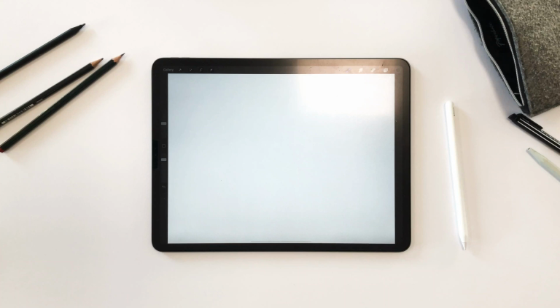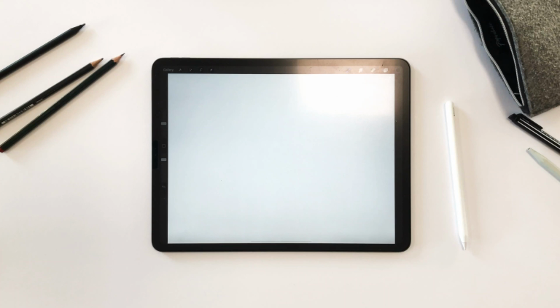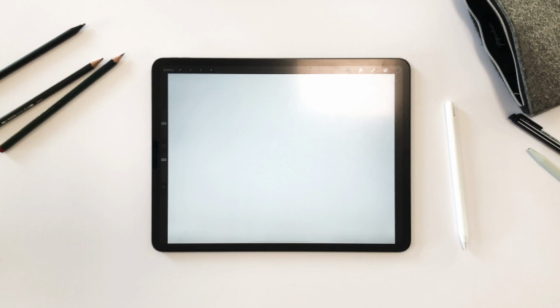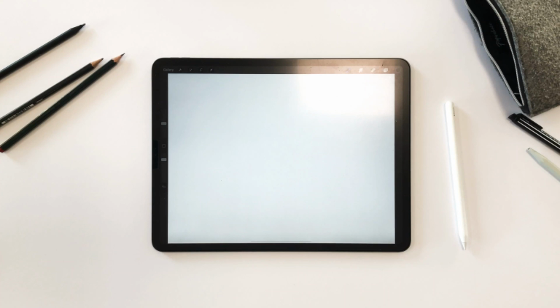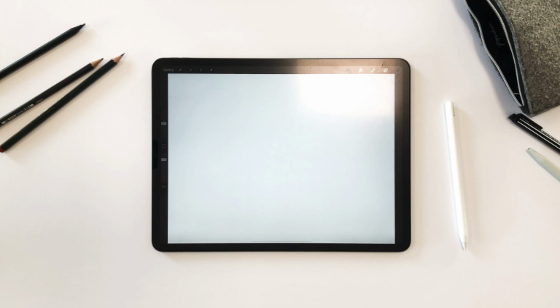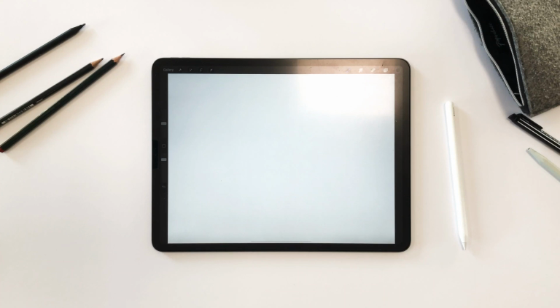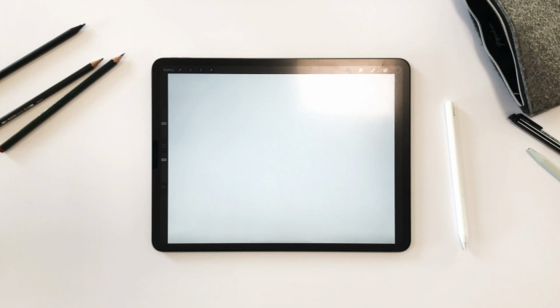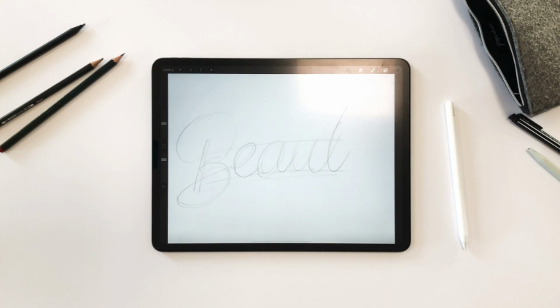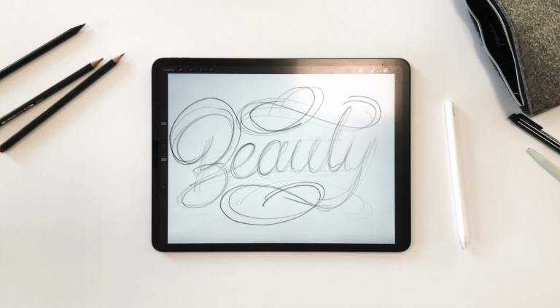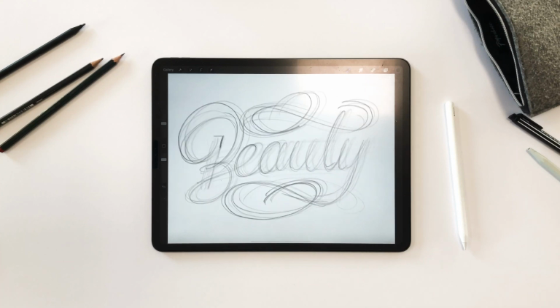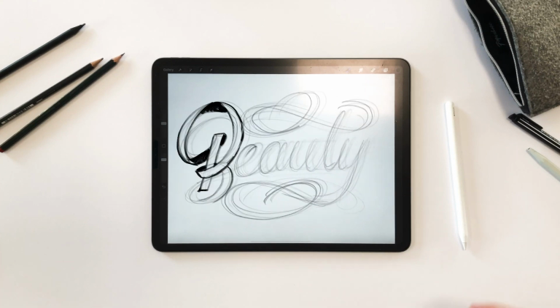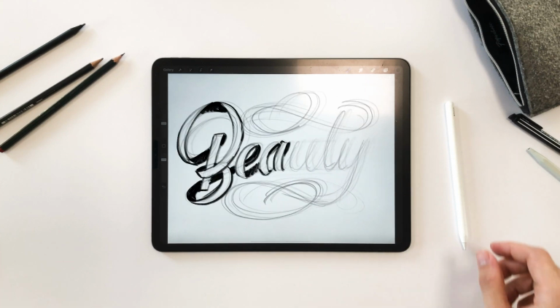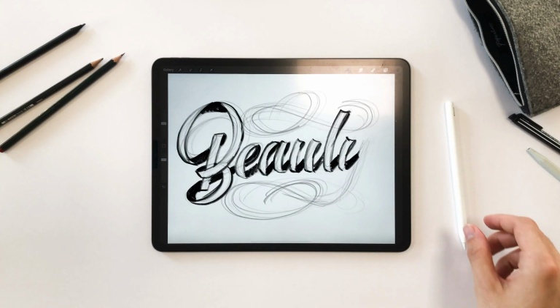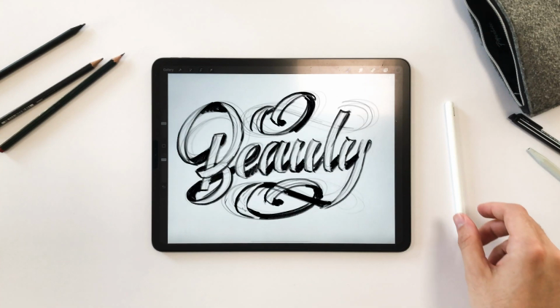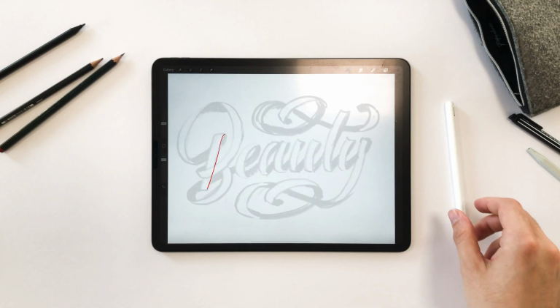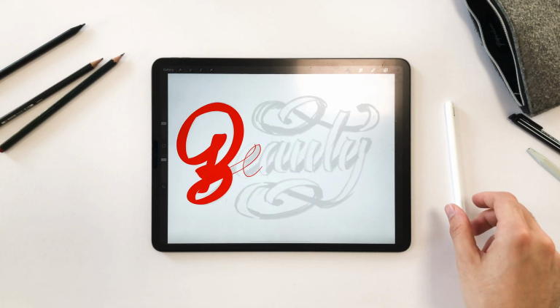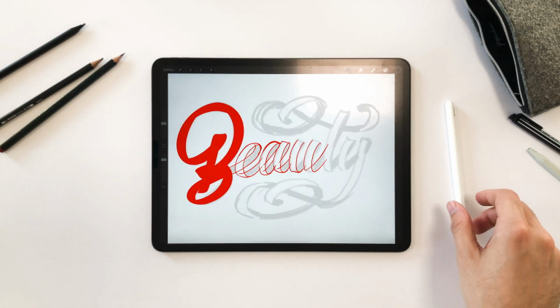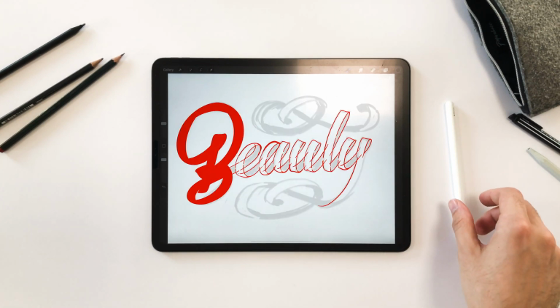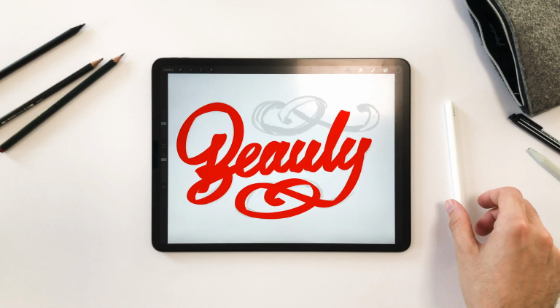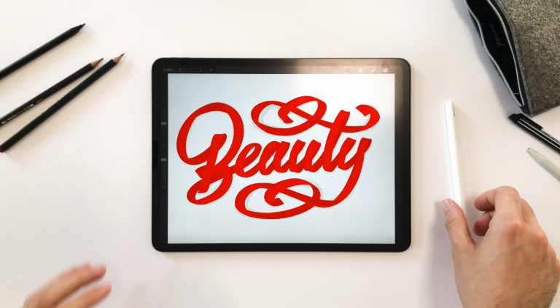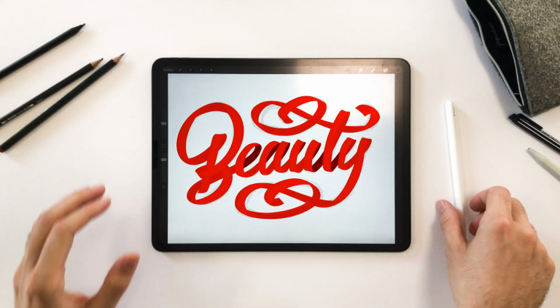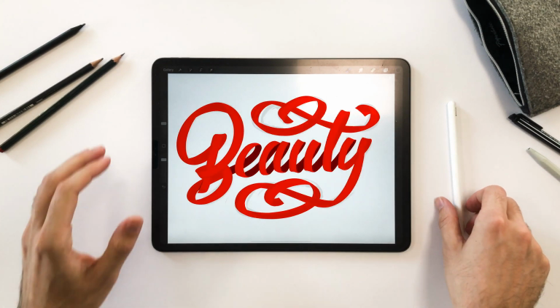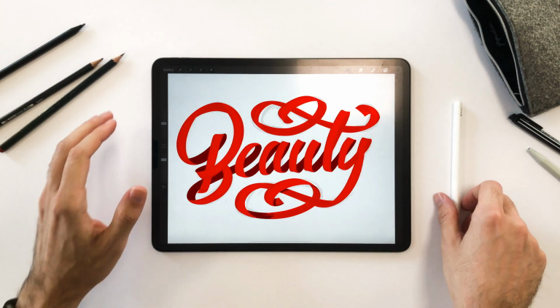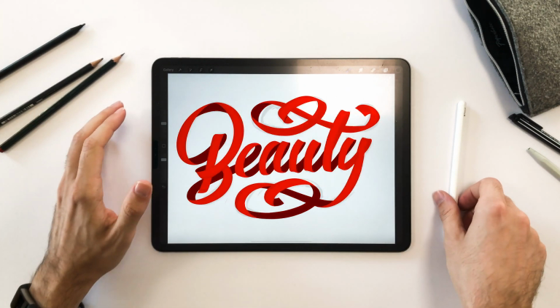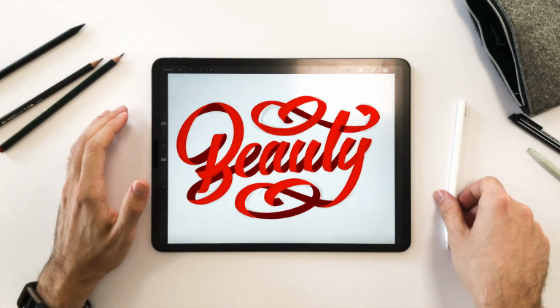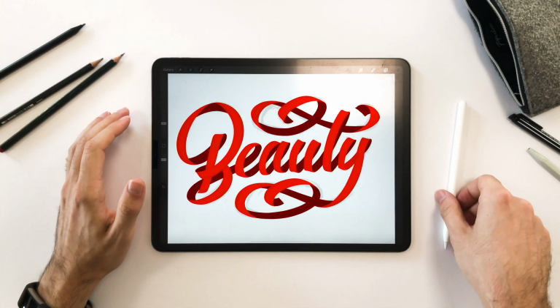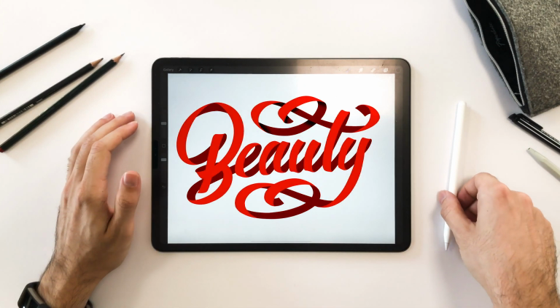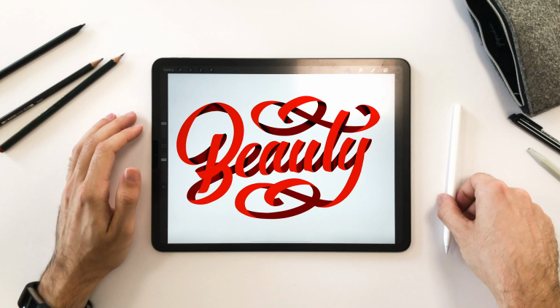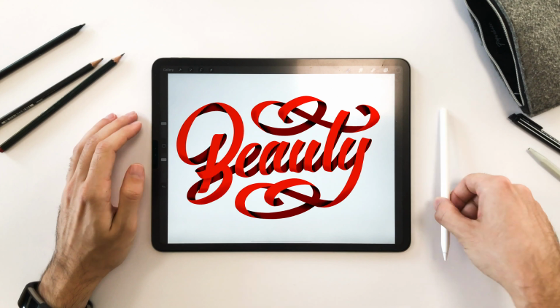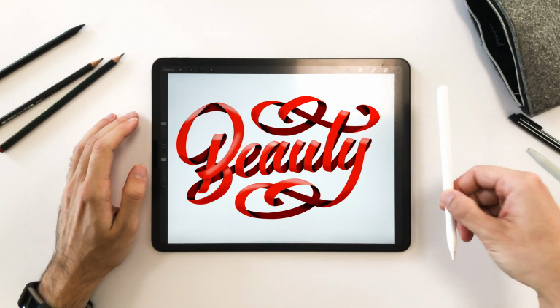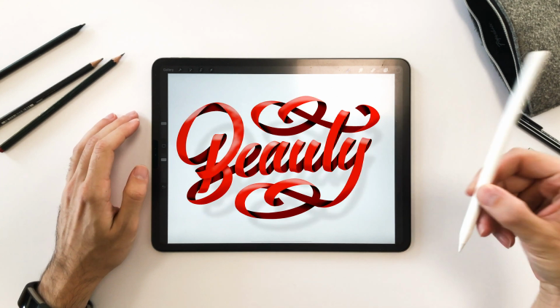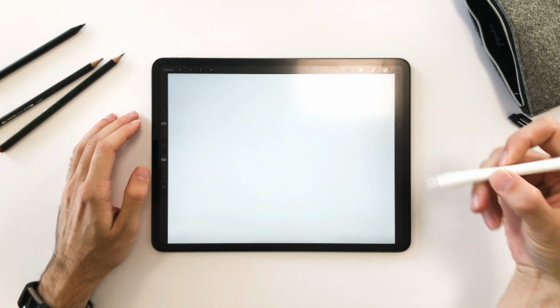My name is Stefan Koontz and in today's video I'm going to show you my process of how I do ribbon lettering. So let's get started!